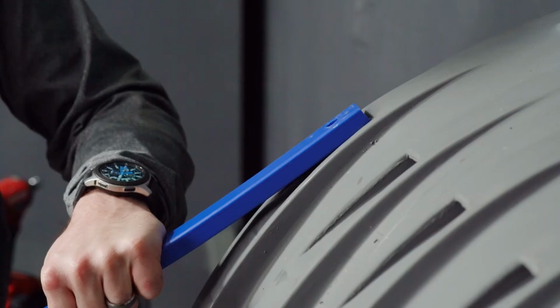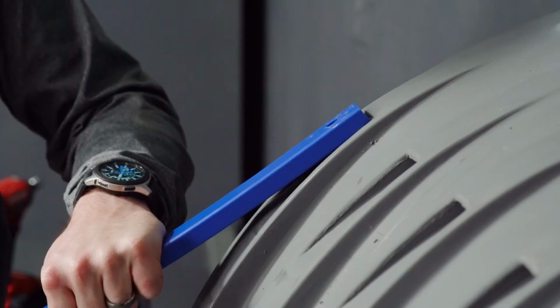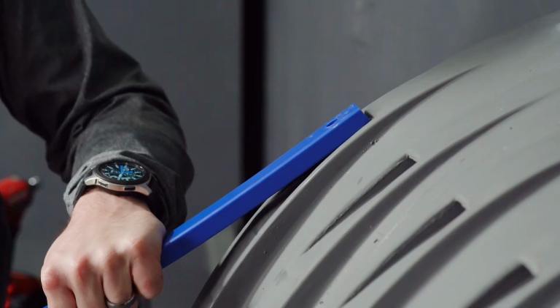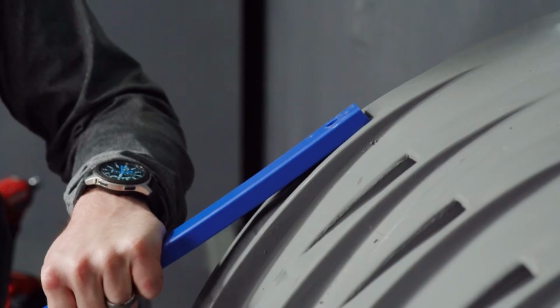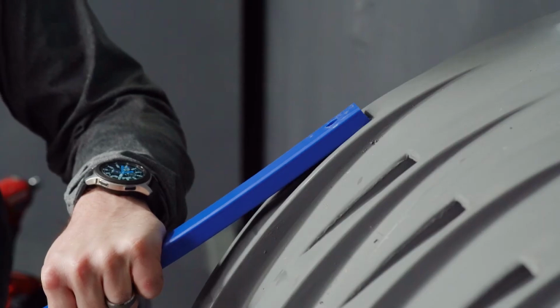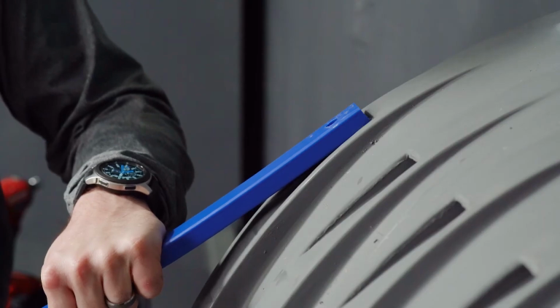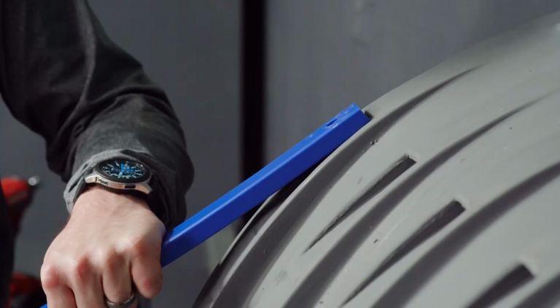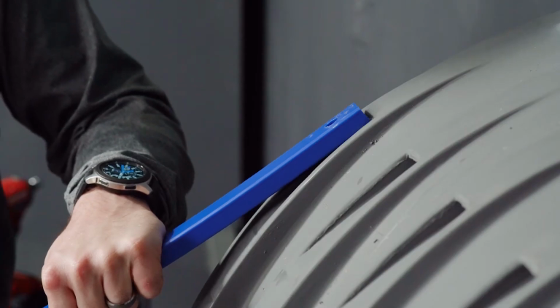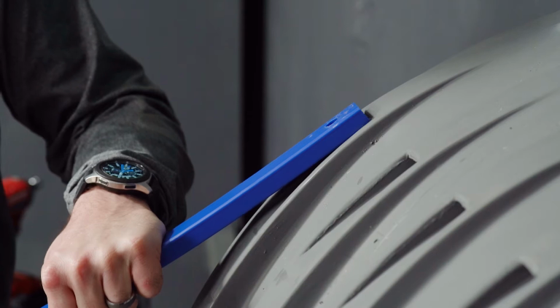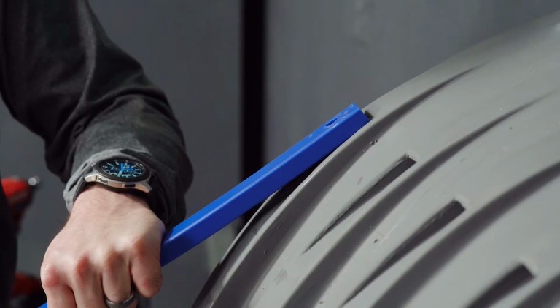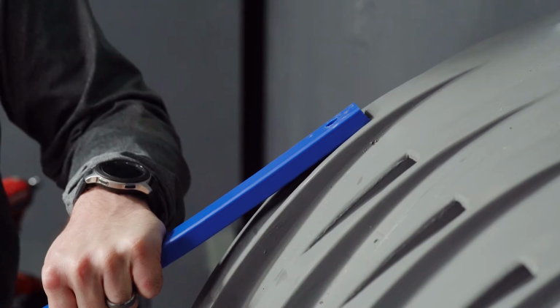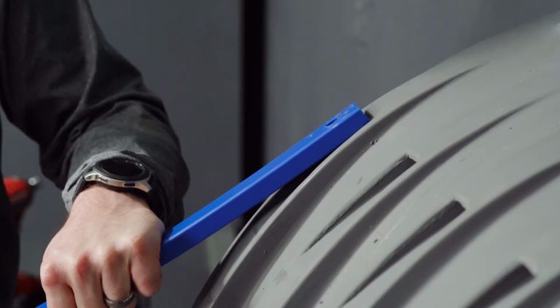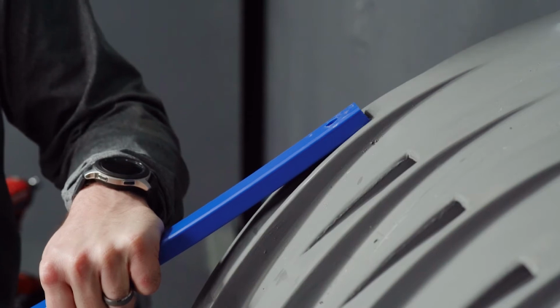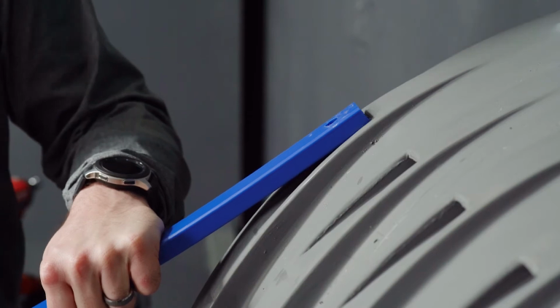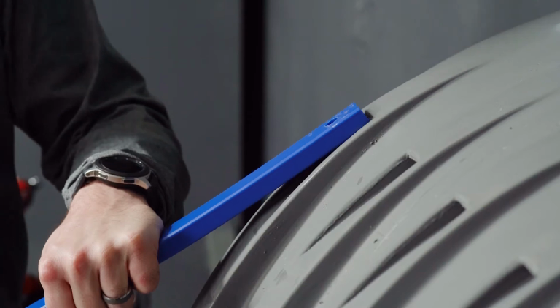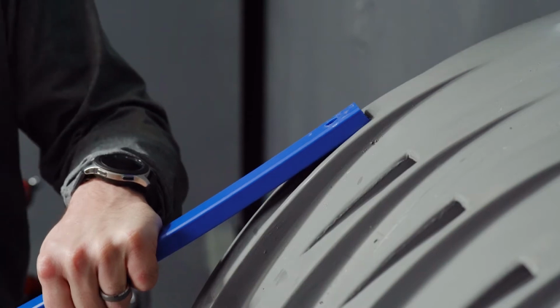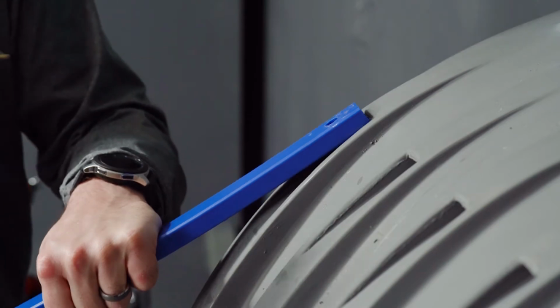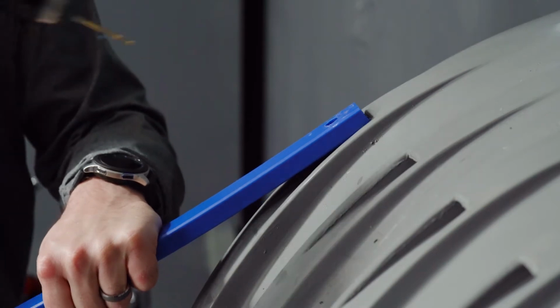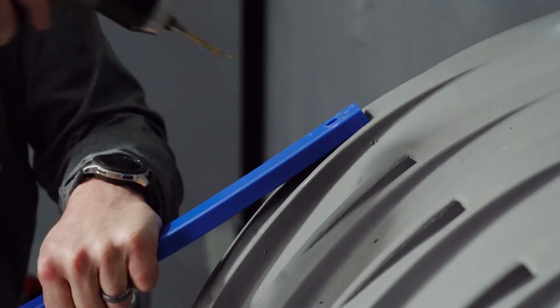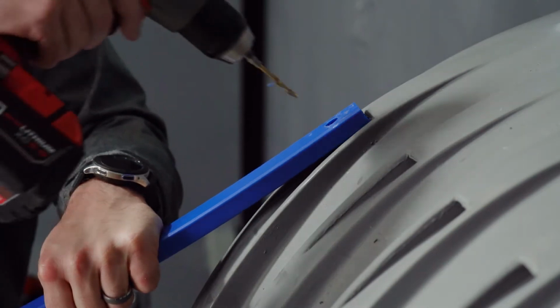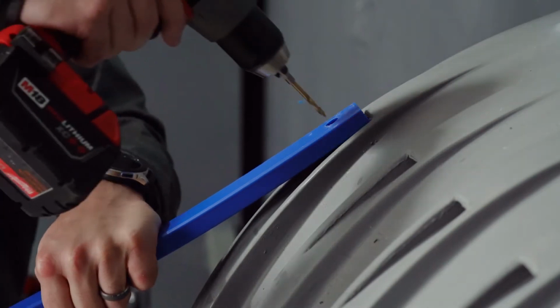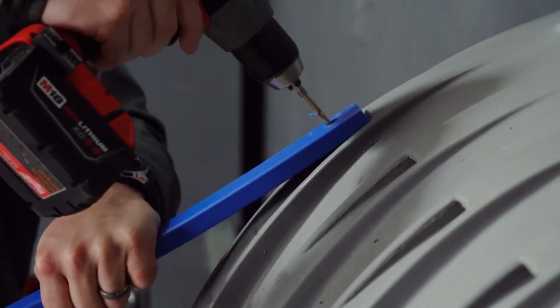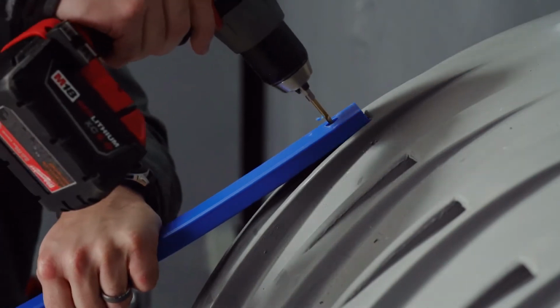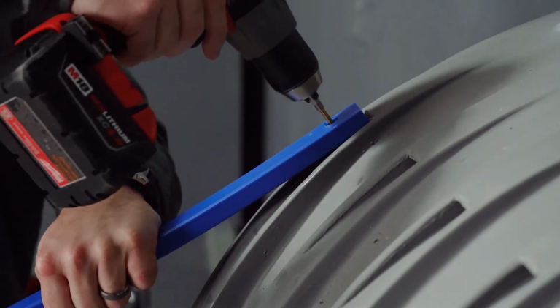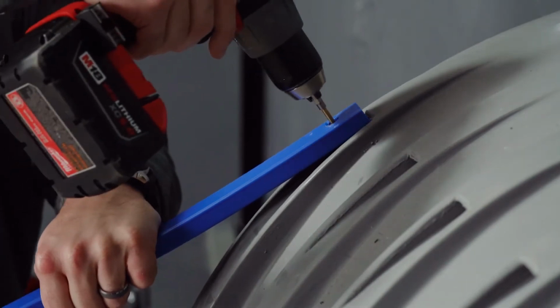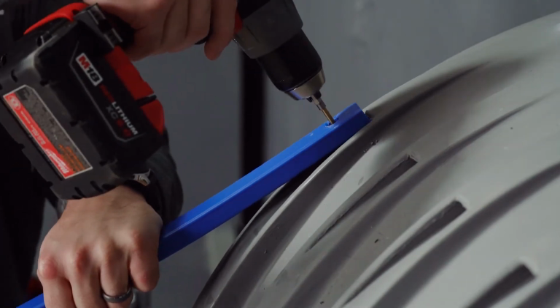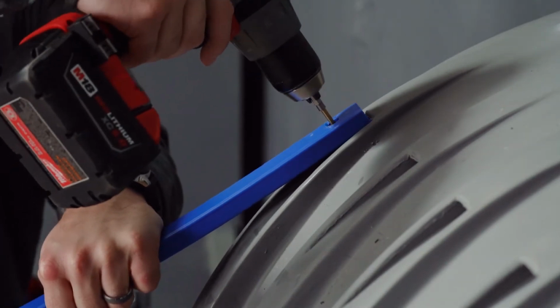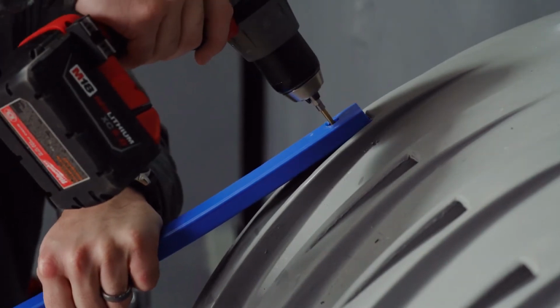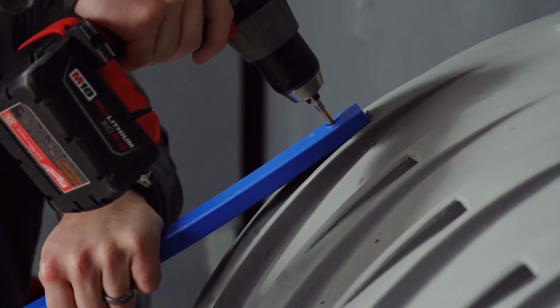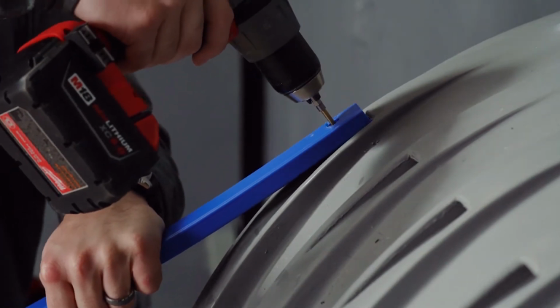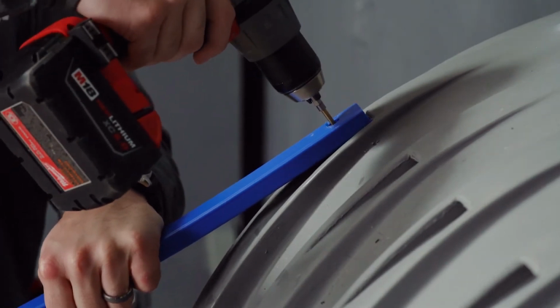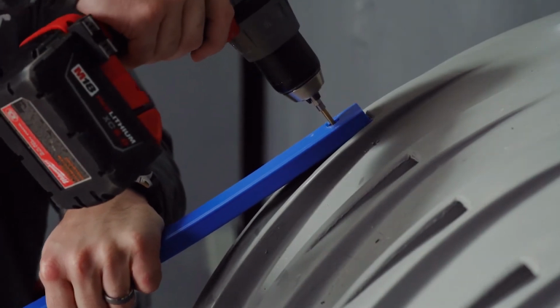Once you have this in place, you are going to take your drill and drill through to the other side.